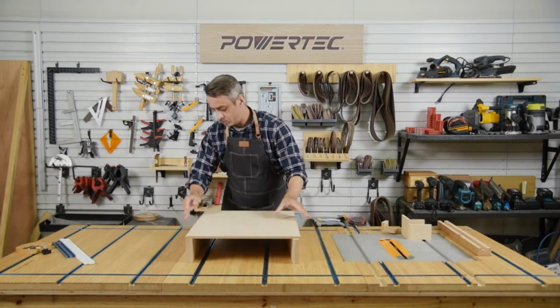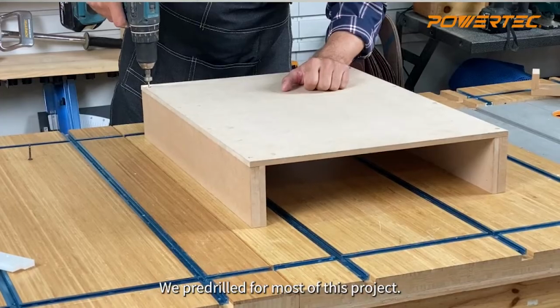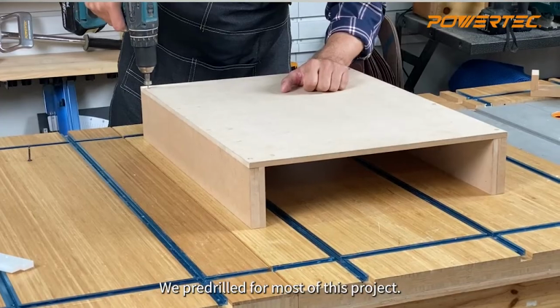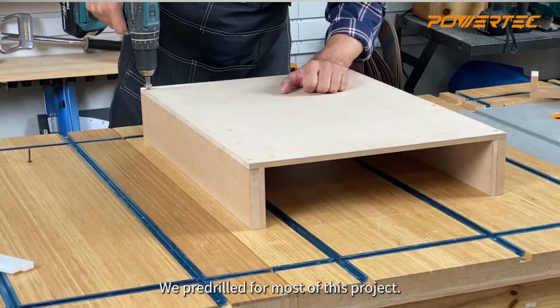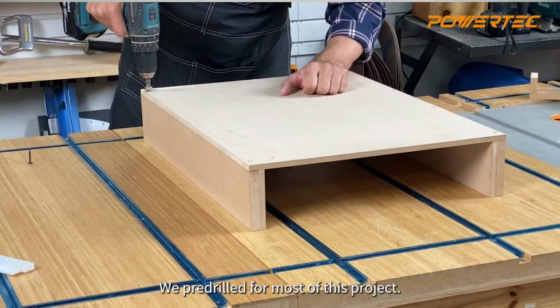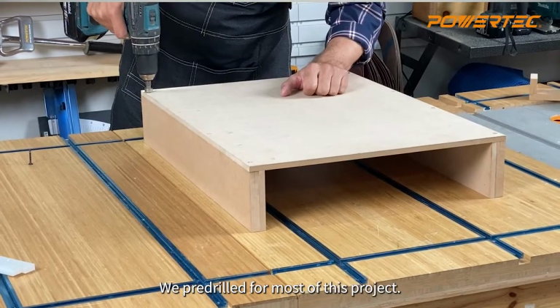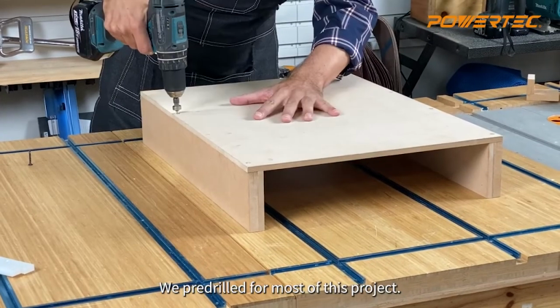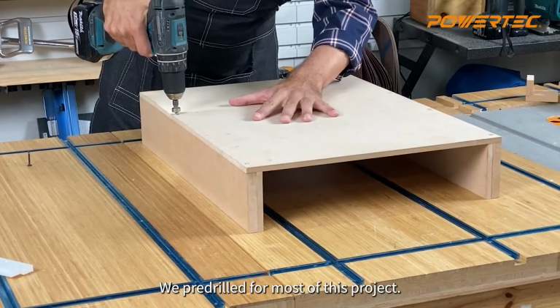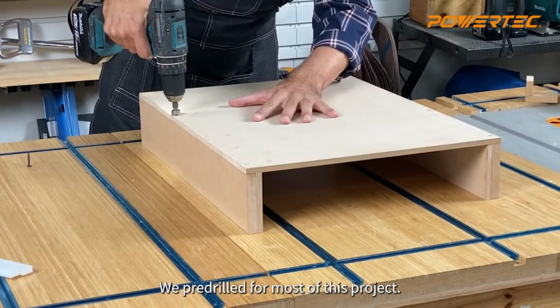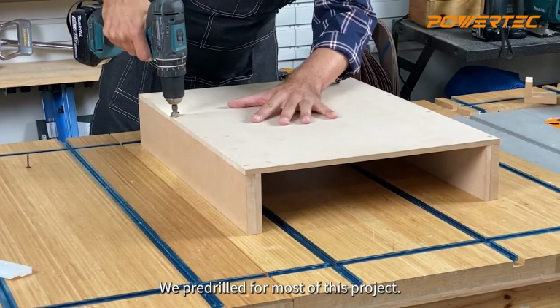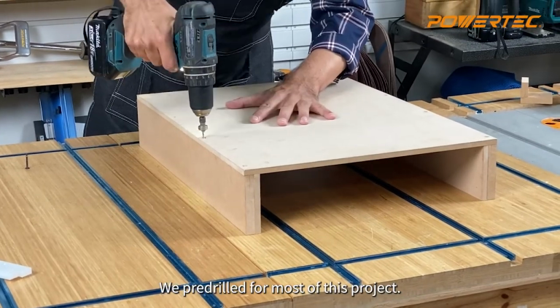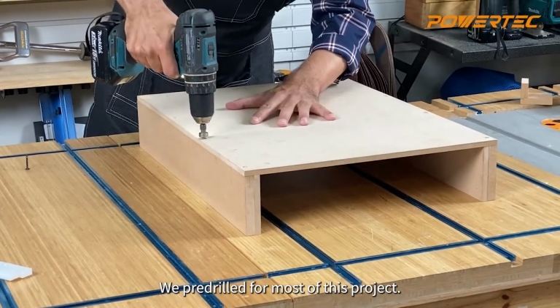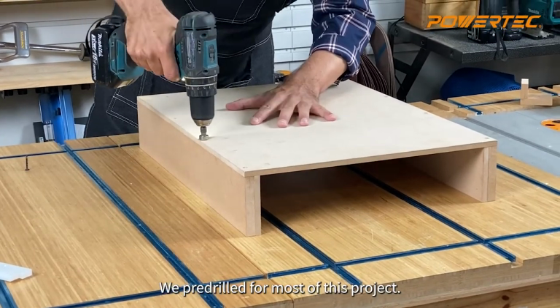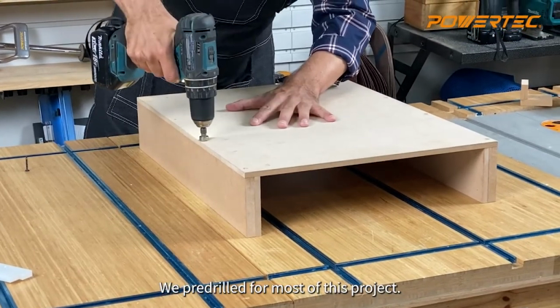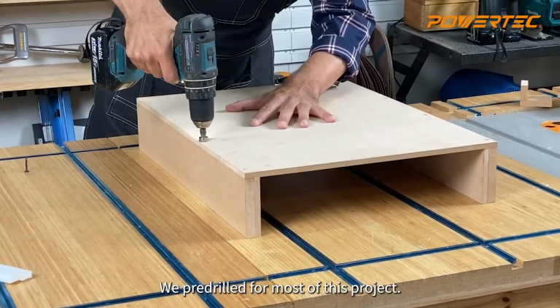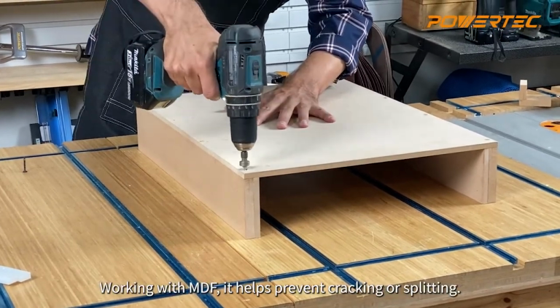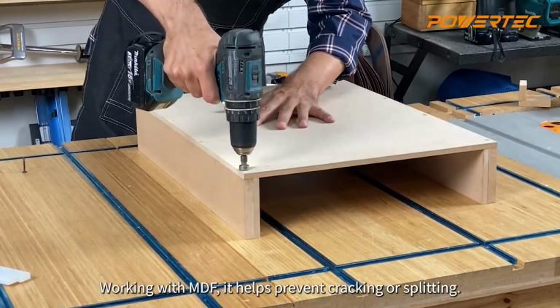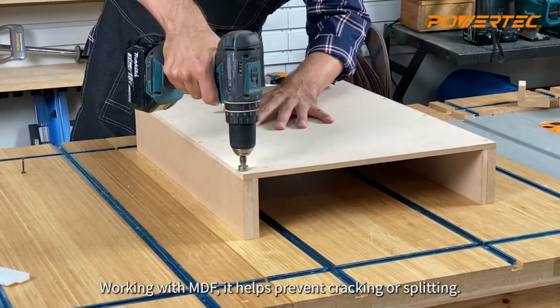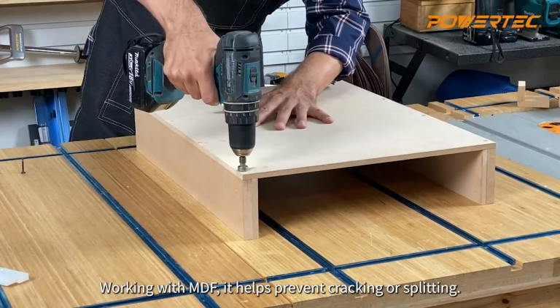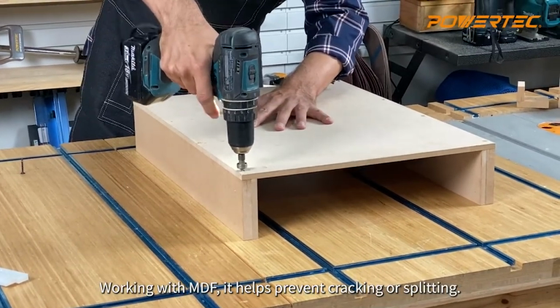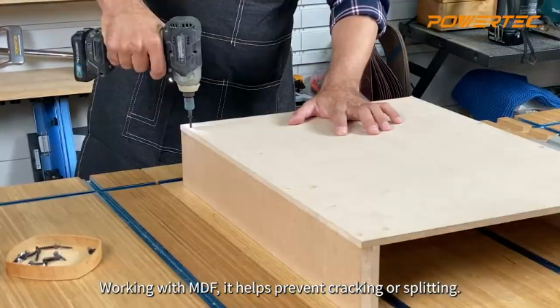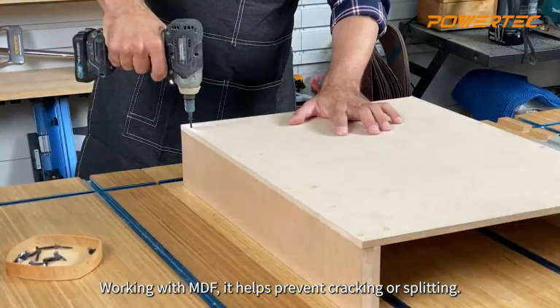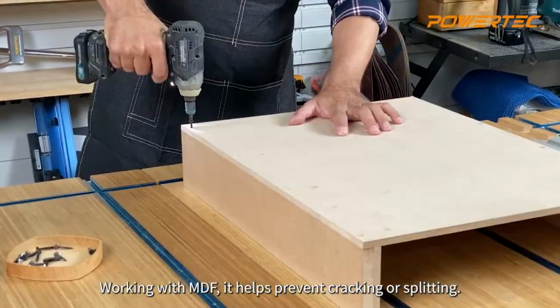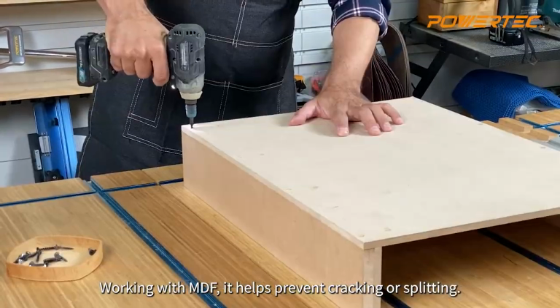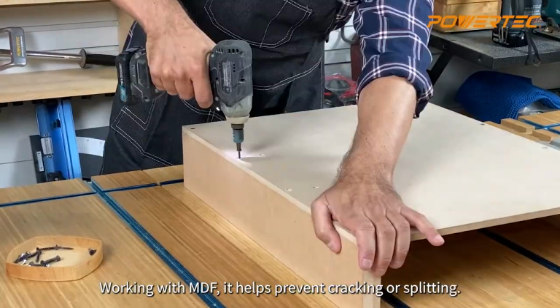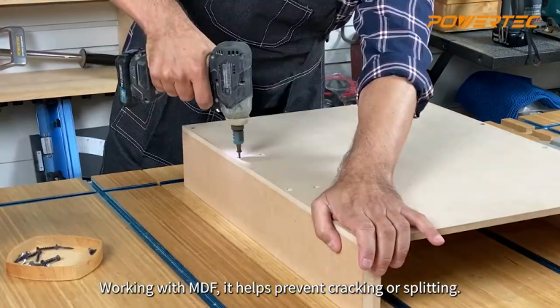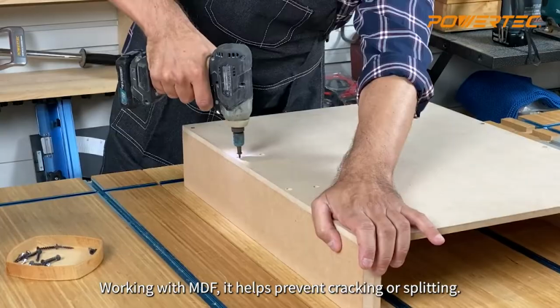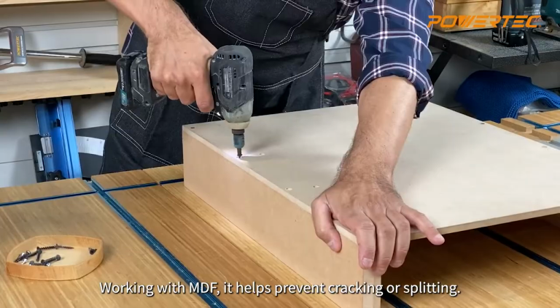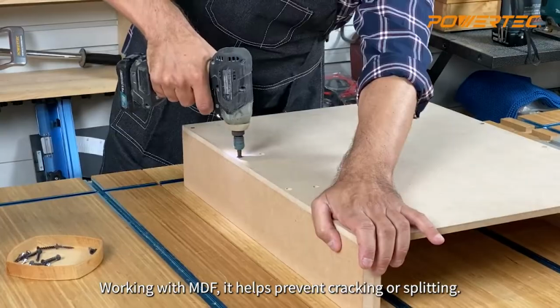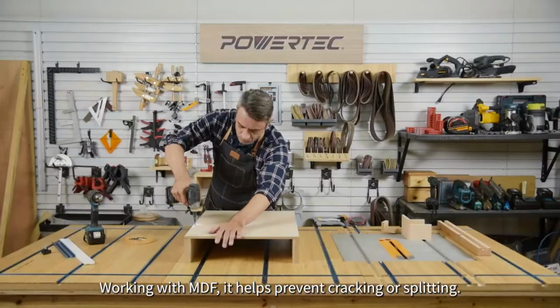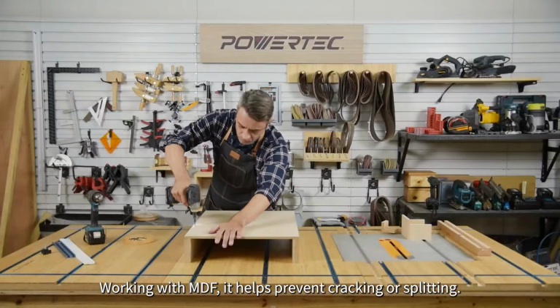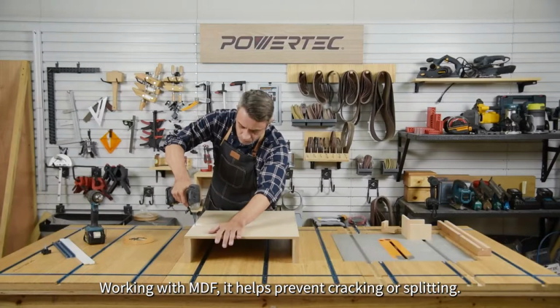We pre-drilled for most of this project. Working with MDF, it helps prevent cracking or splitting.